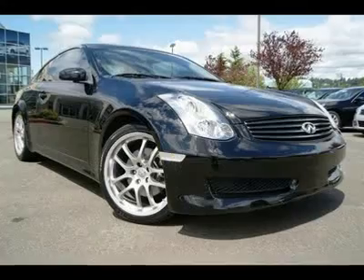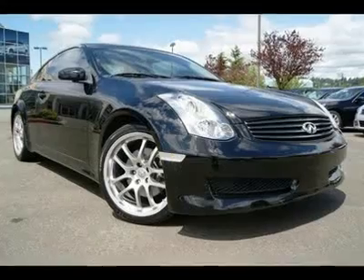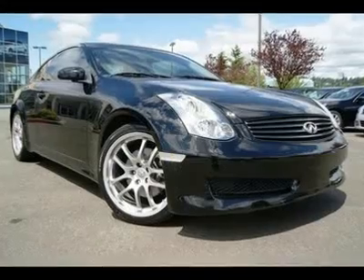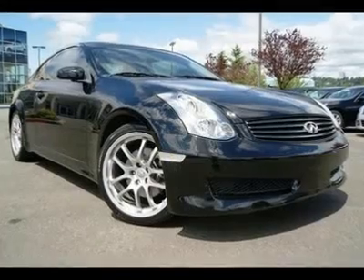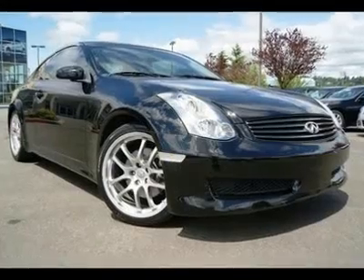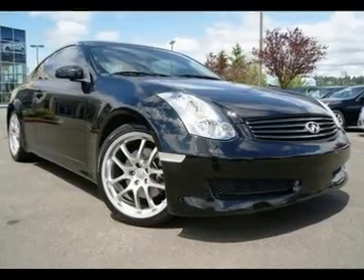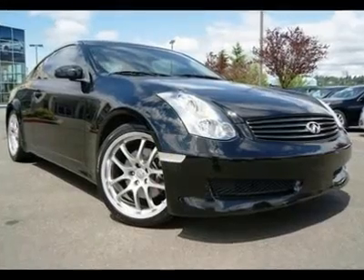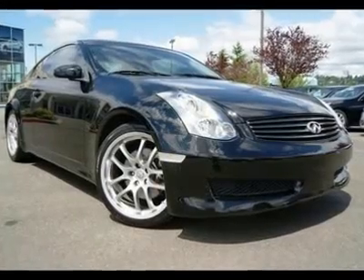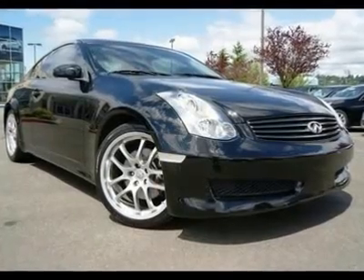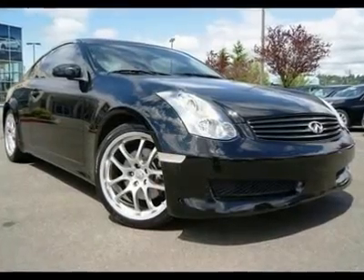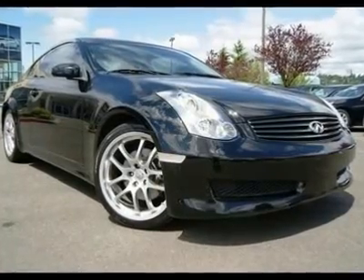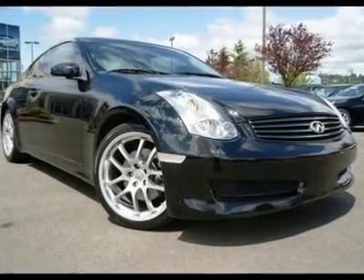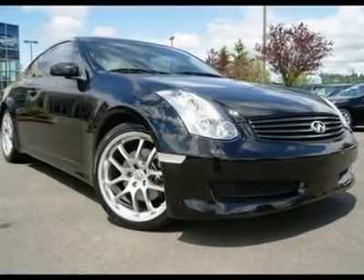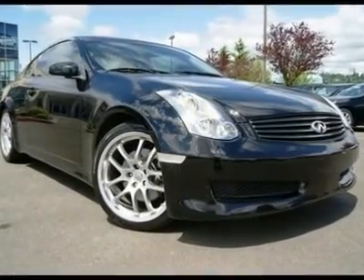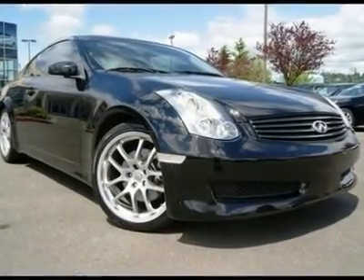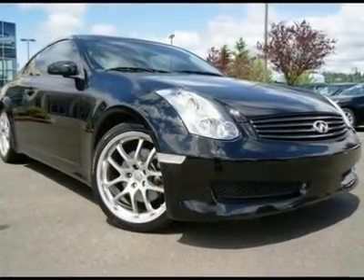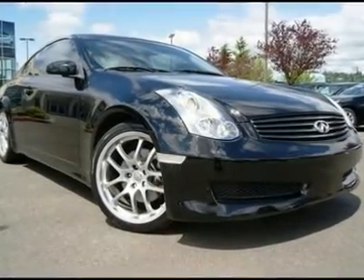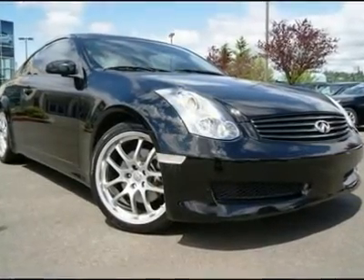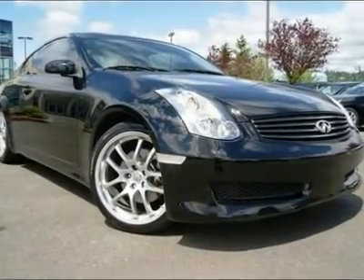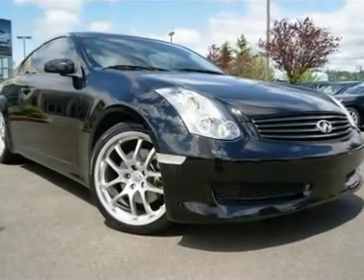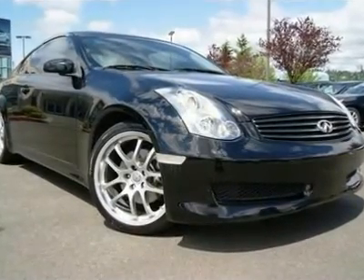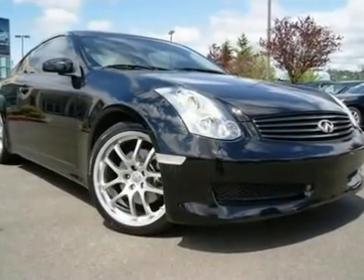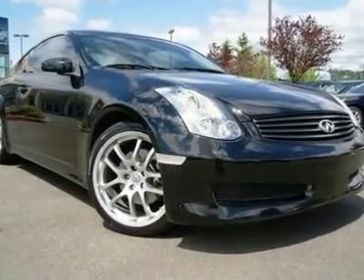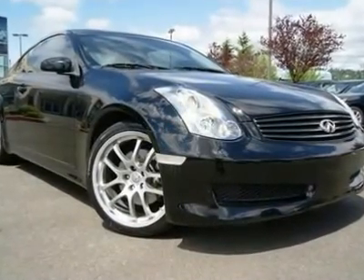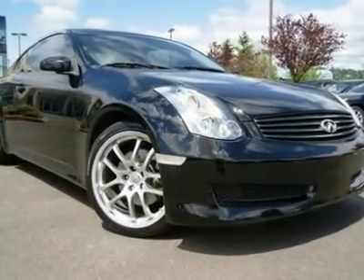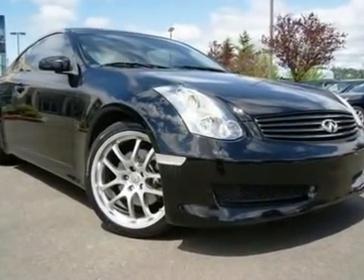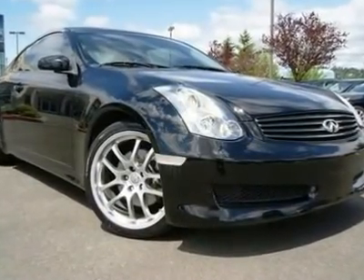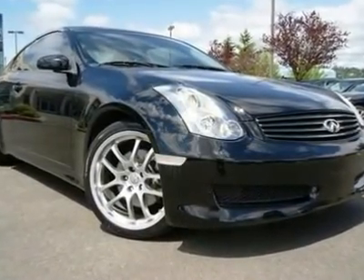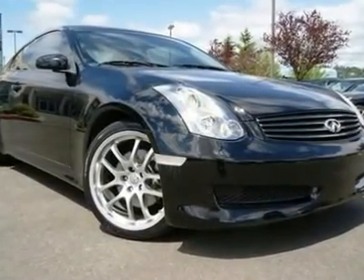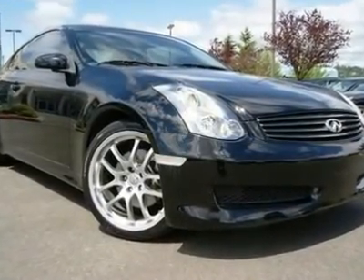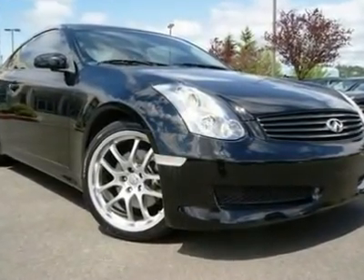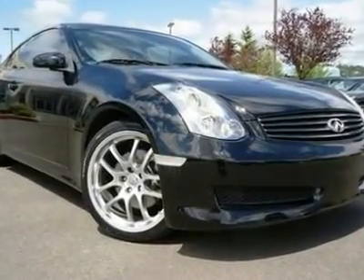New Tires. Navigation. Exhaust. 6-Speed. Only 30K Miles.